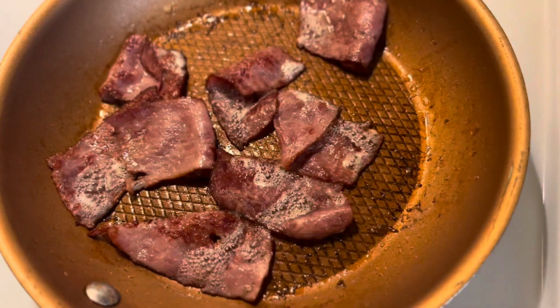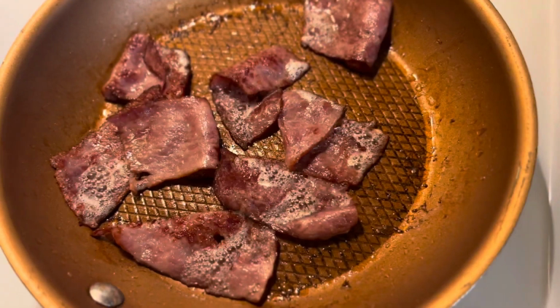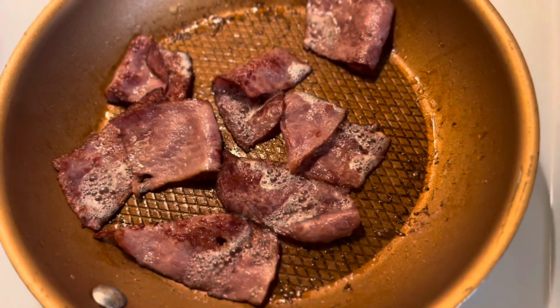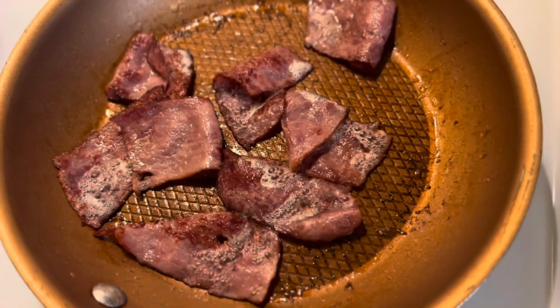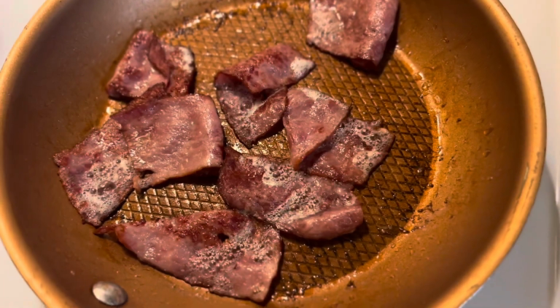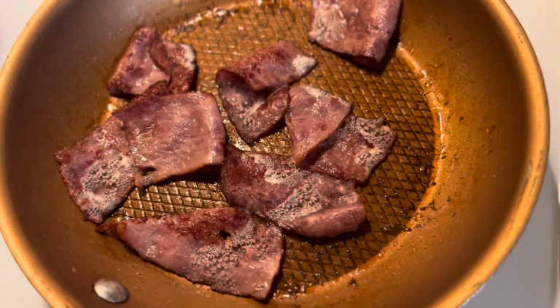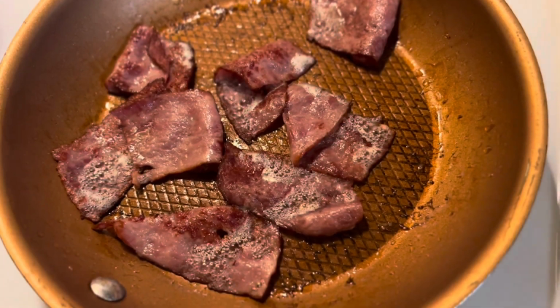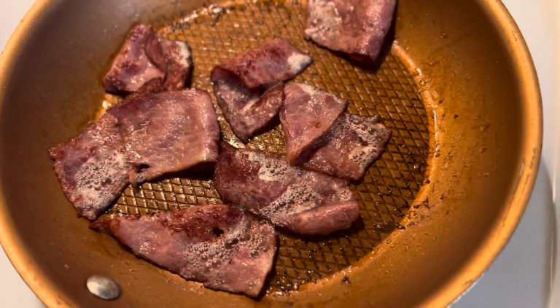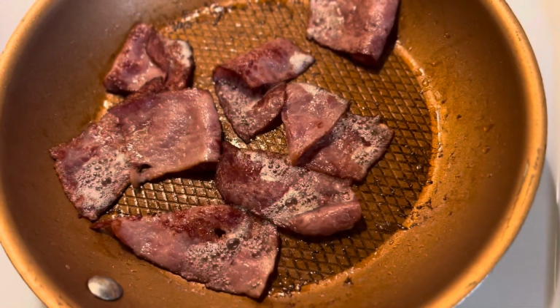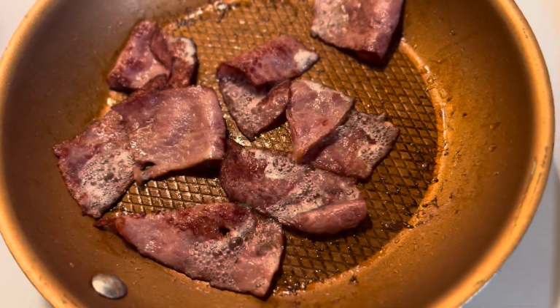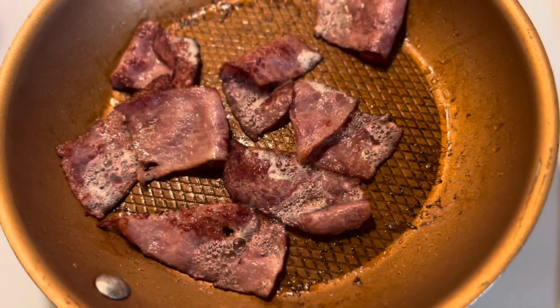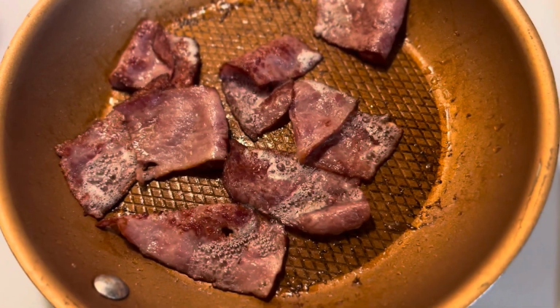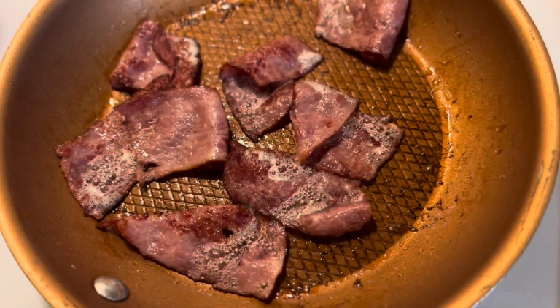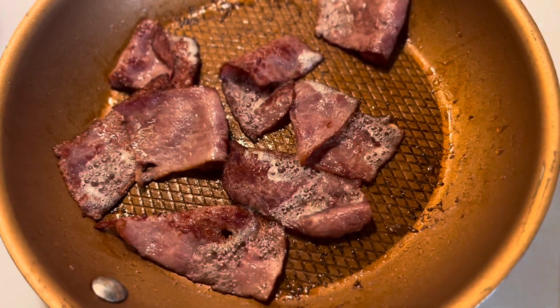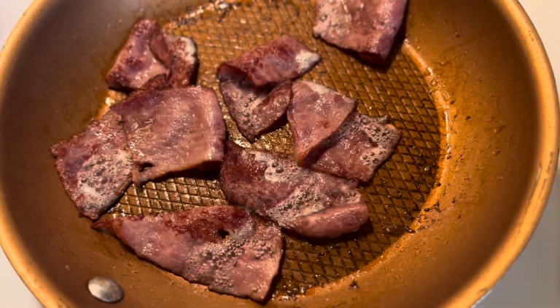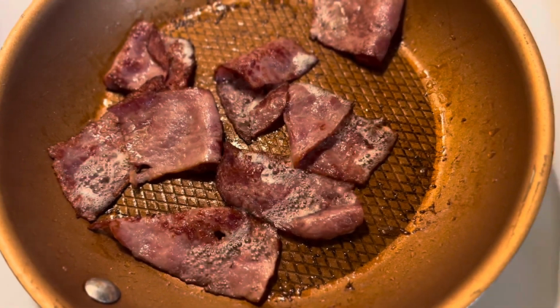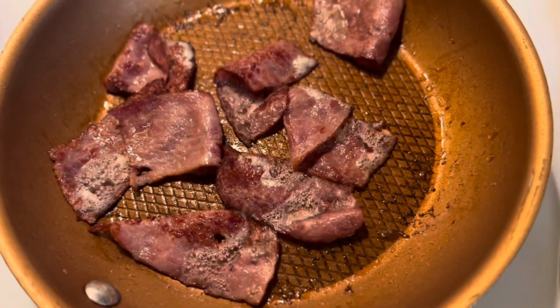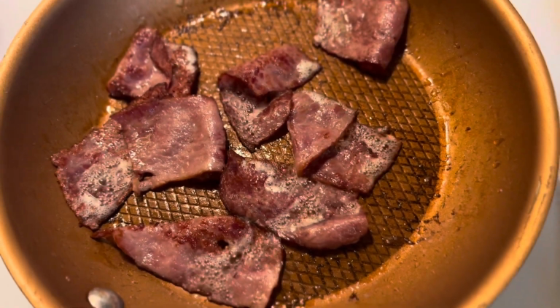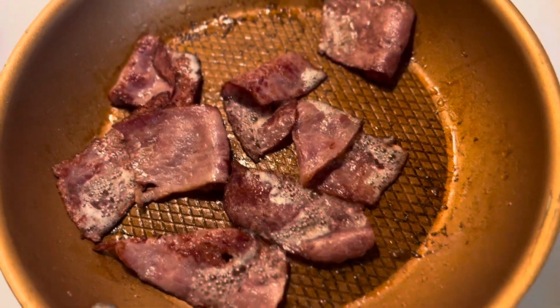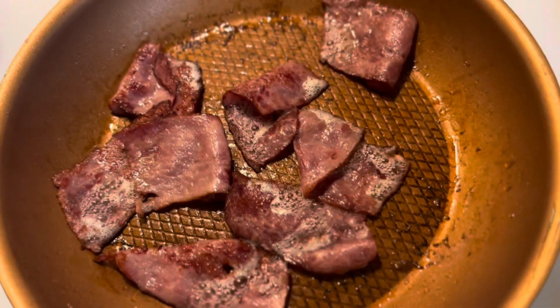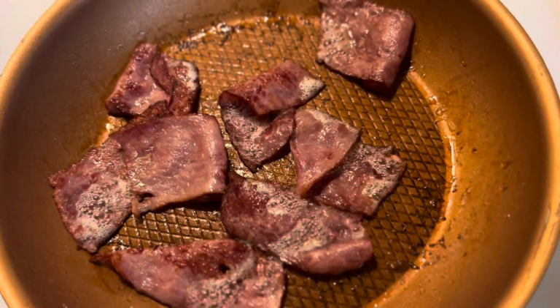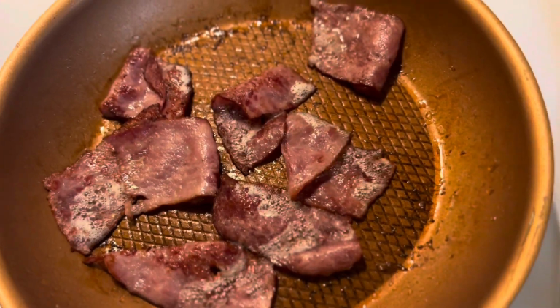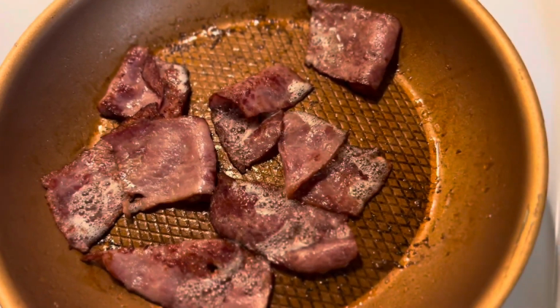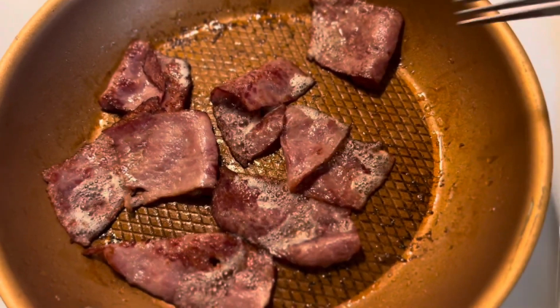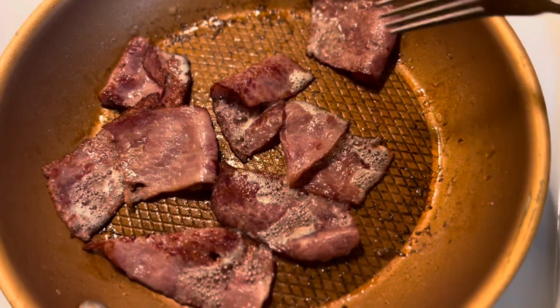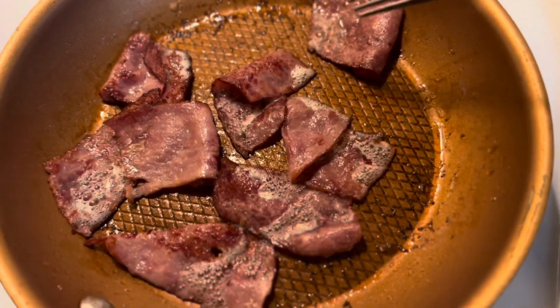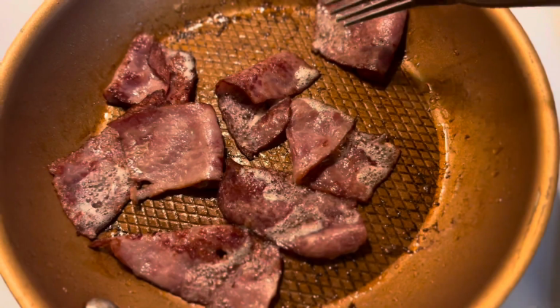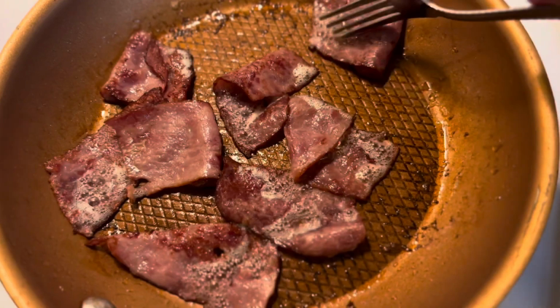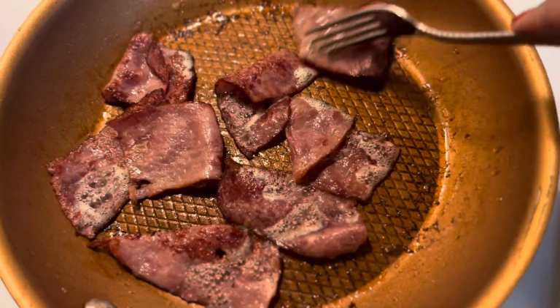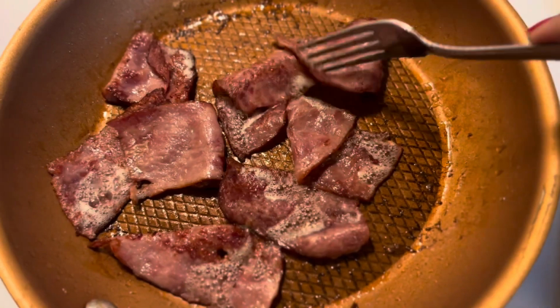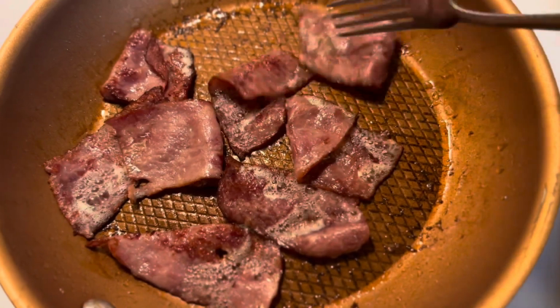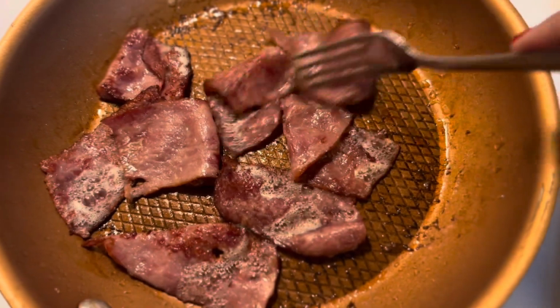Good morning, guys. This is Queen Ray, and I'm back with another video today. I'm cooking this in breakfast.